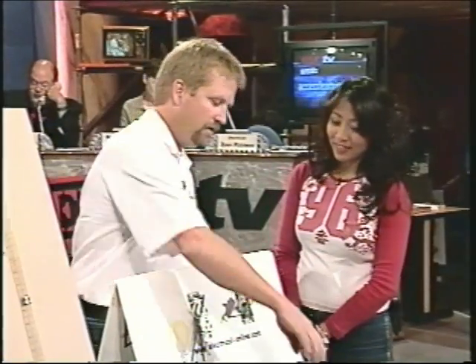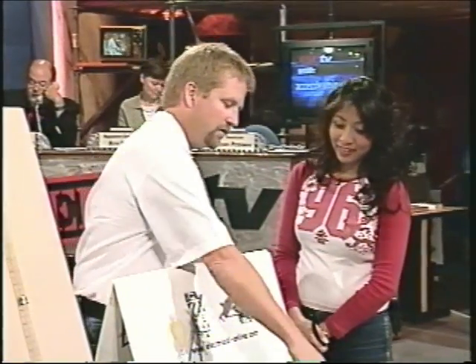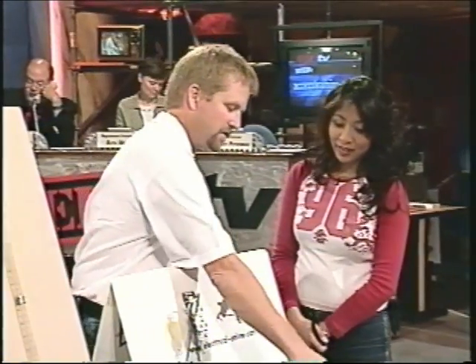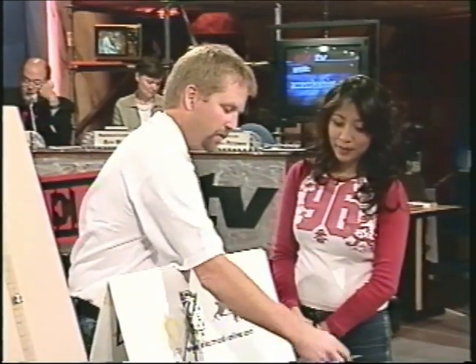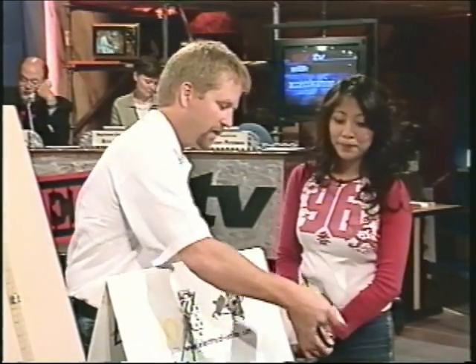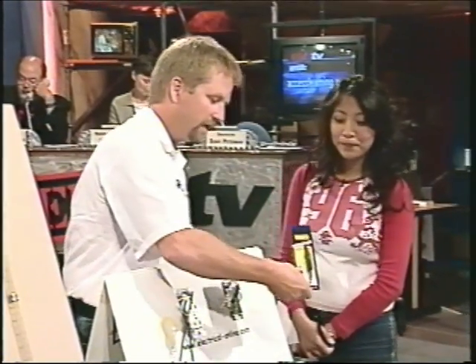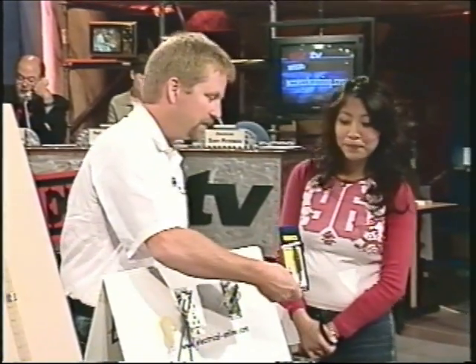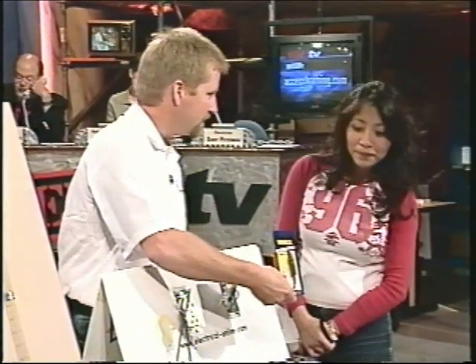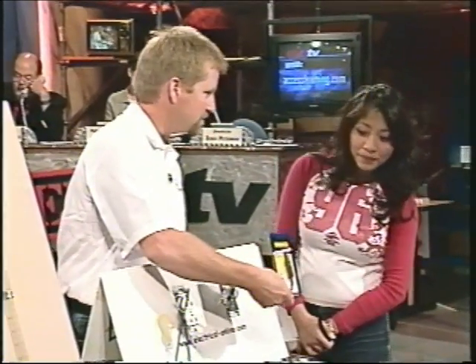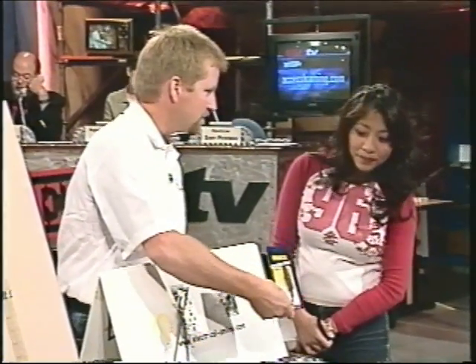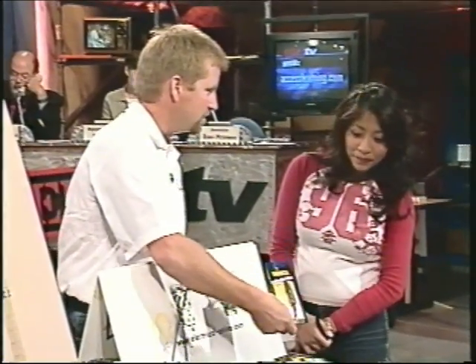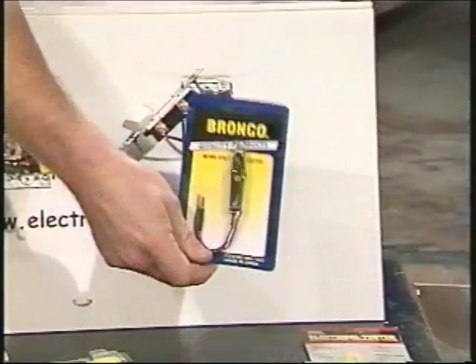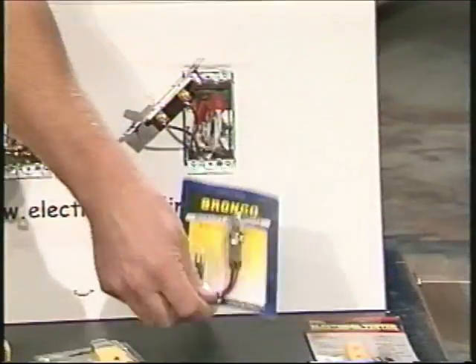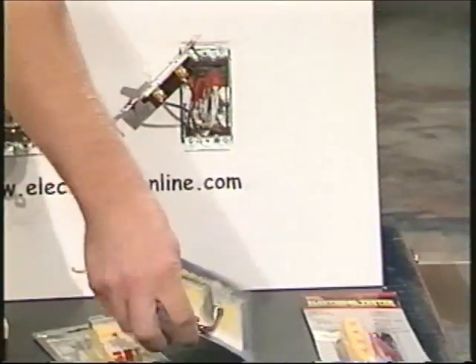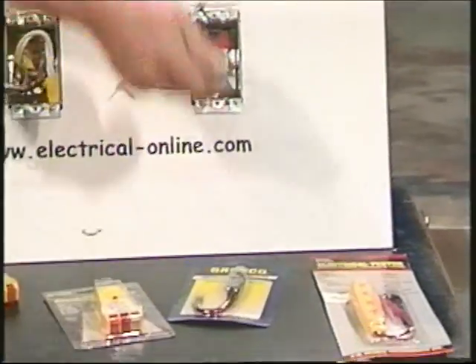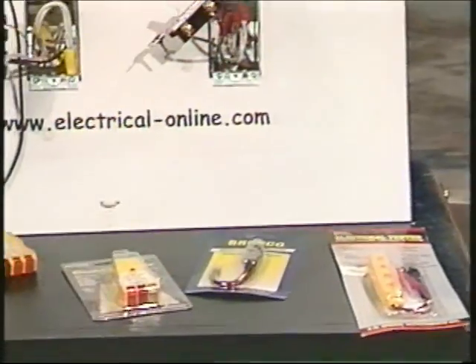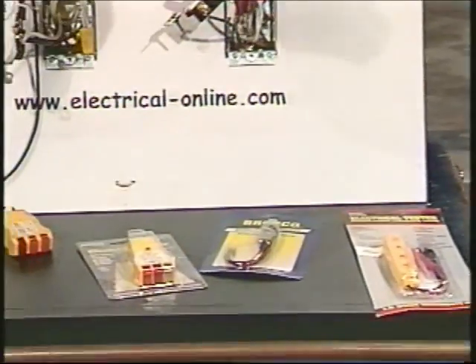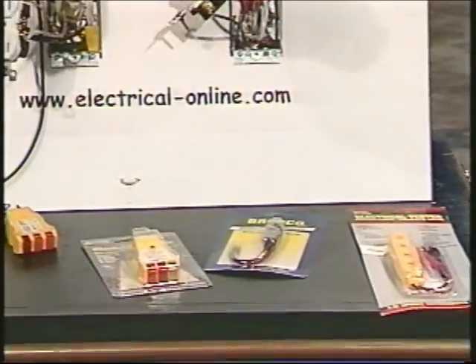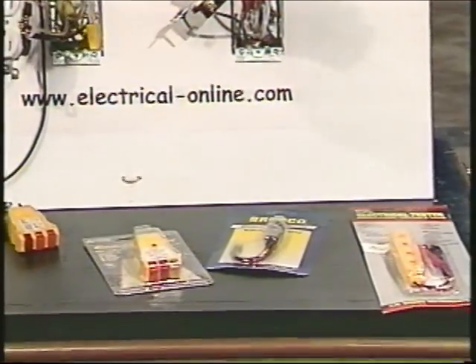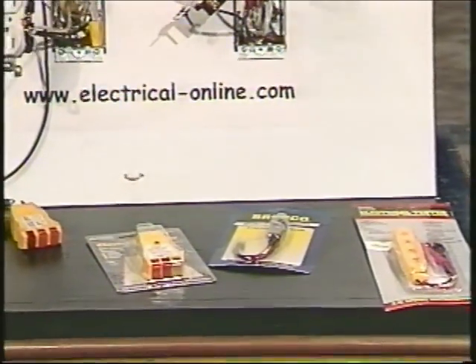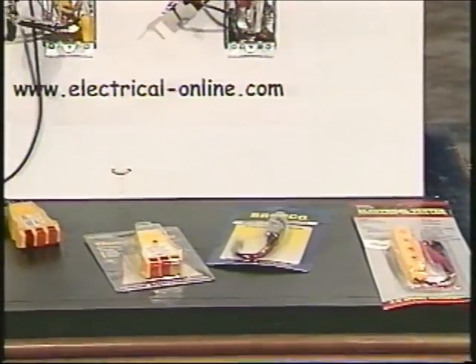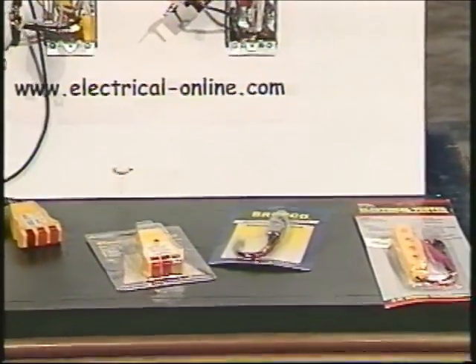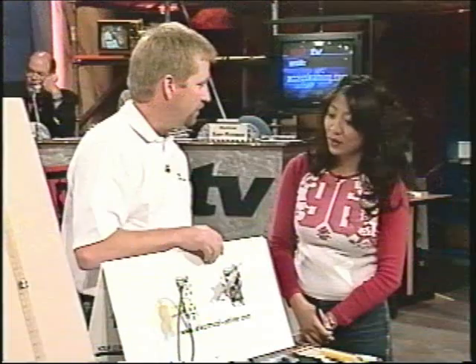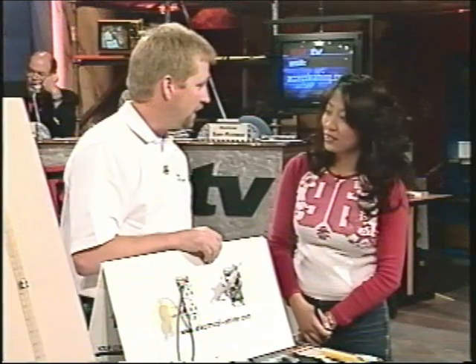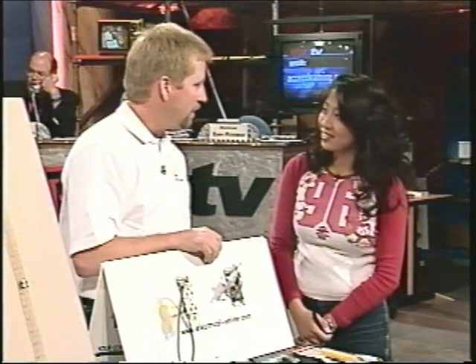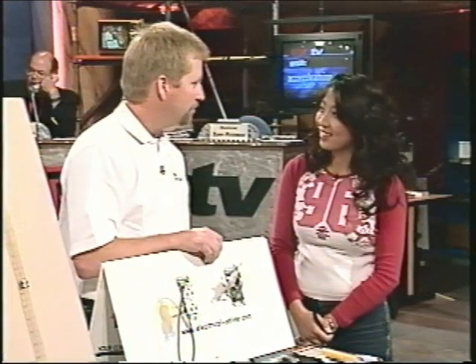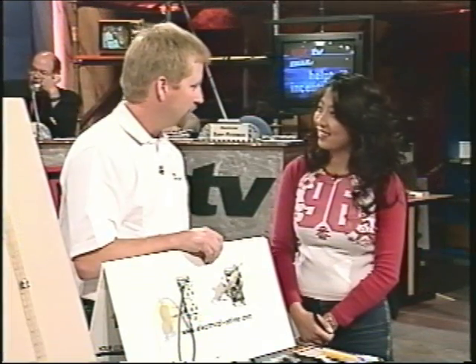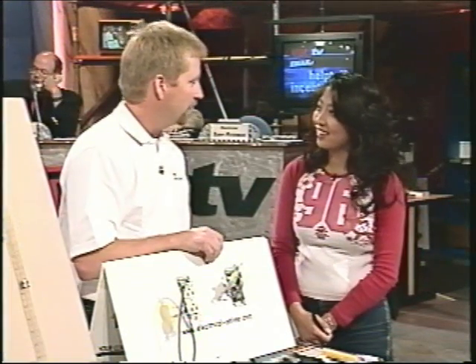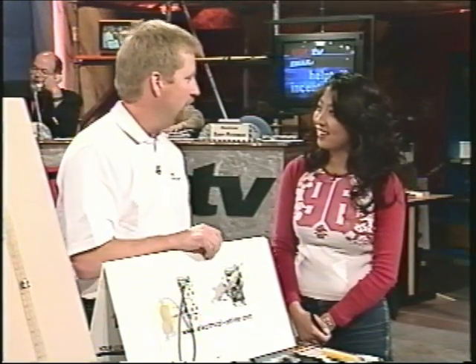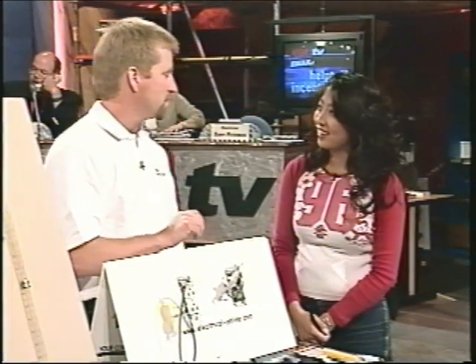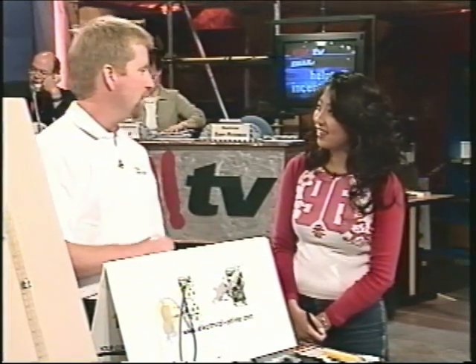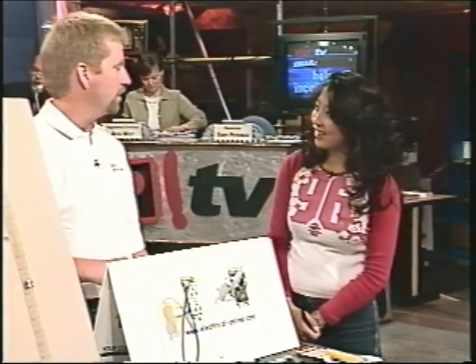There are also simple LED testers that you just plug into the outlet, and if they light up, then there's power there.